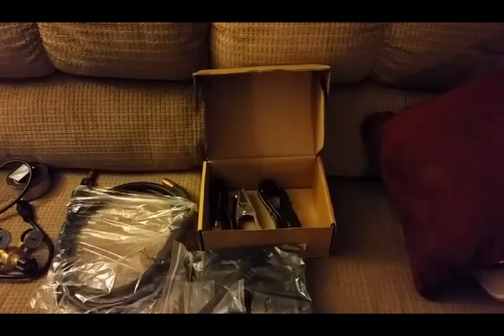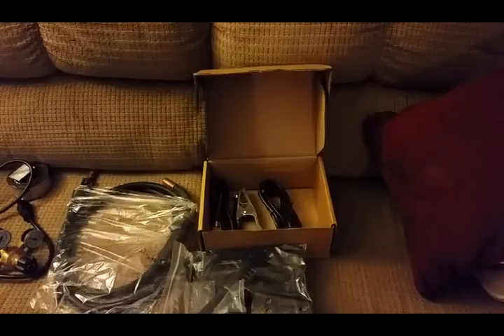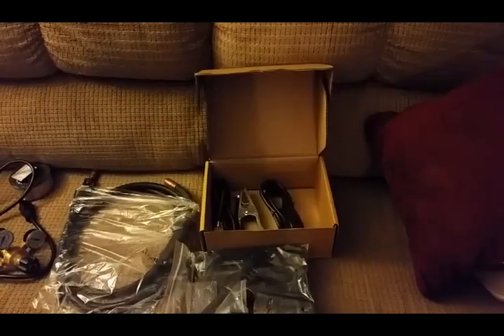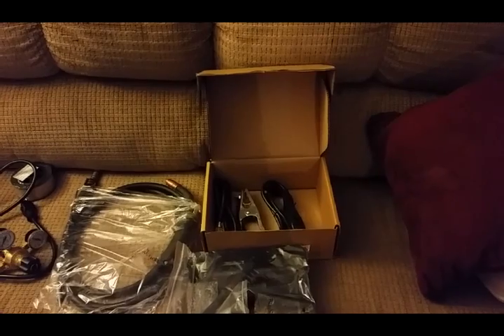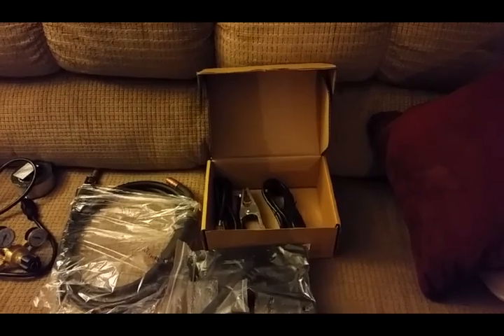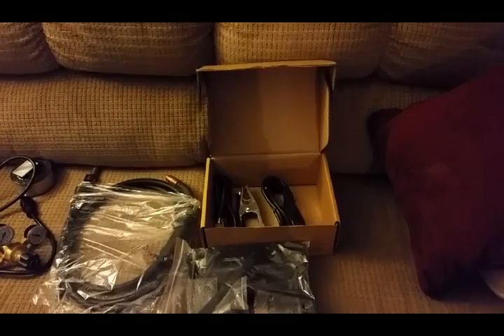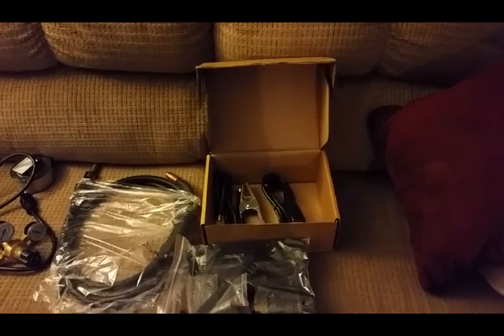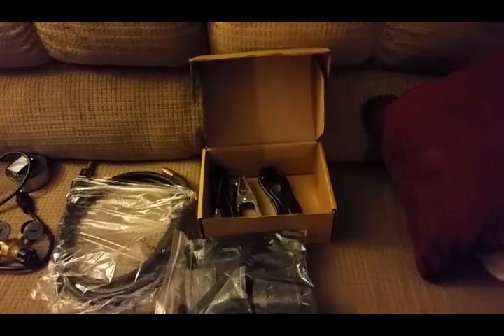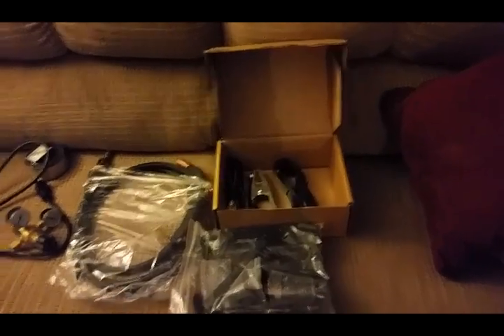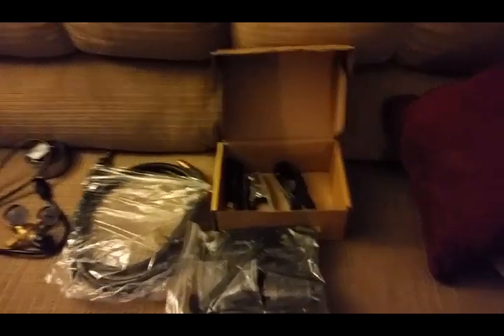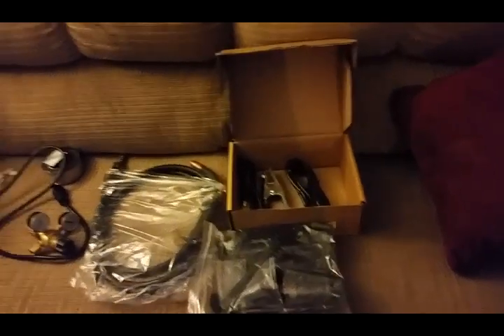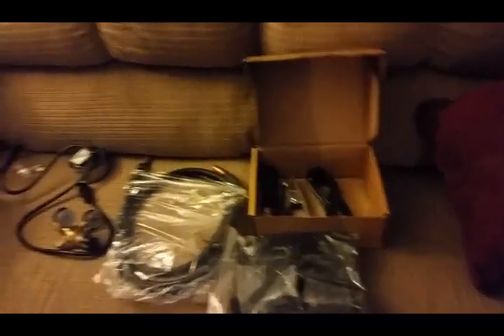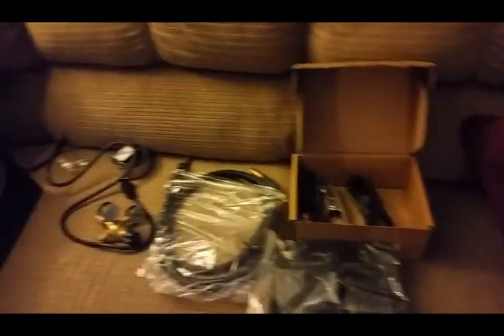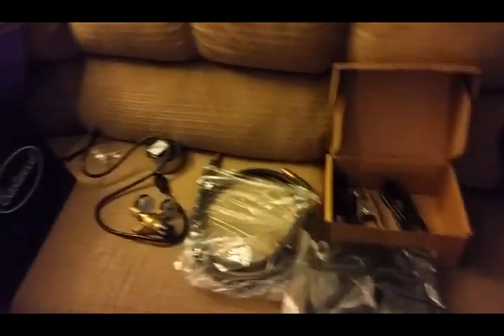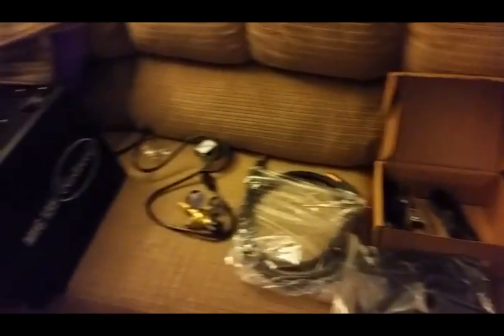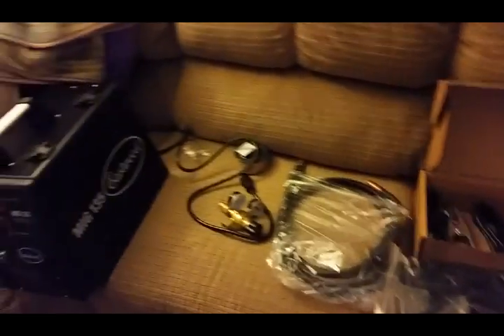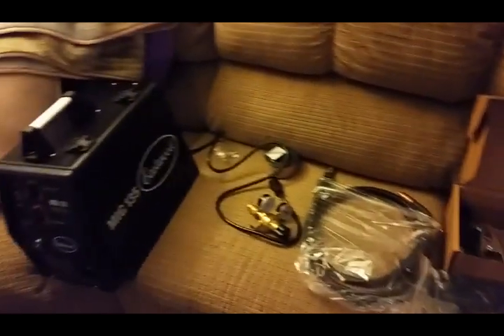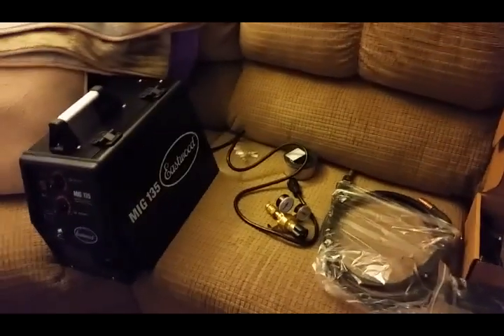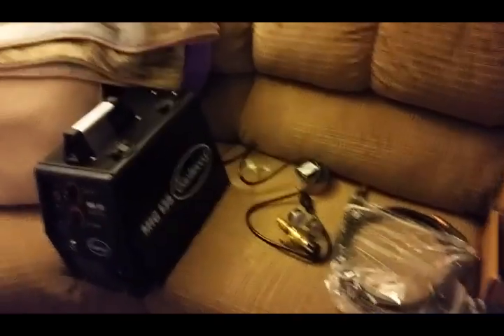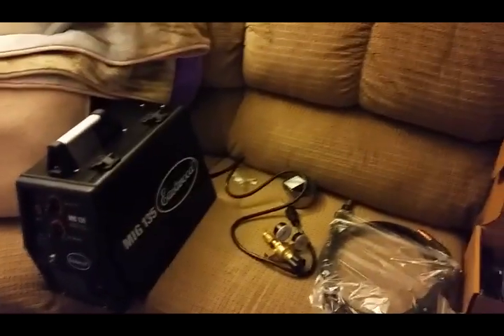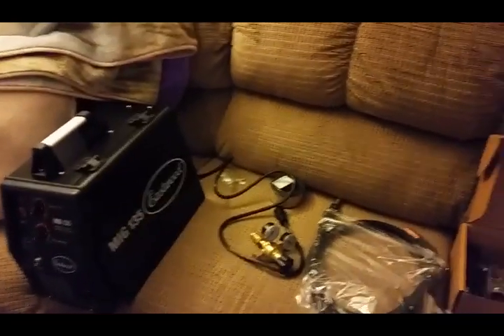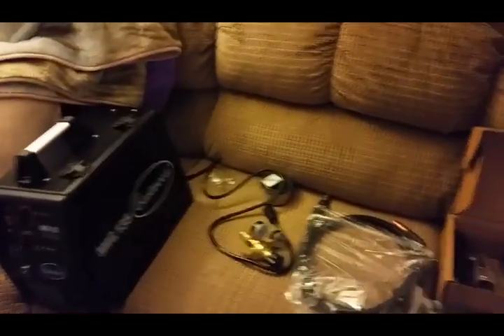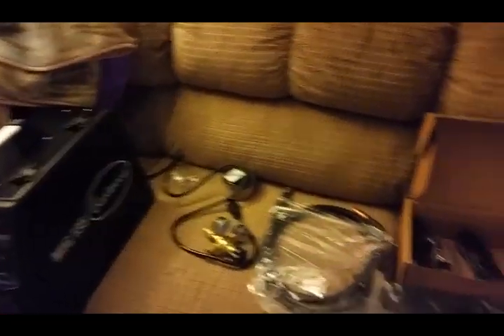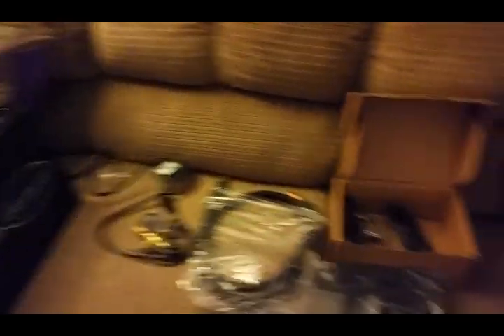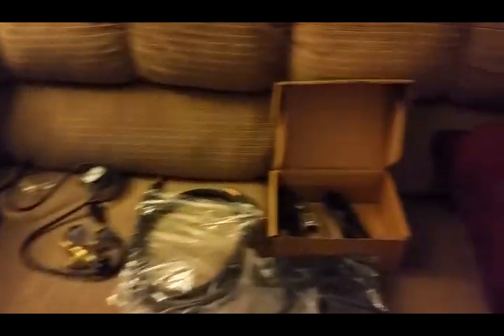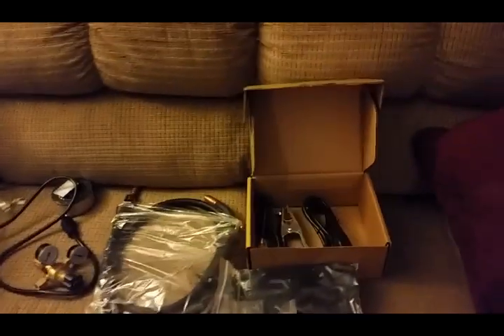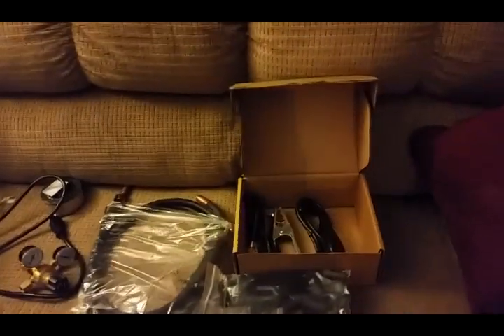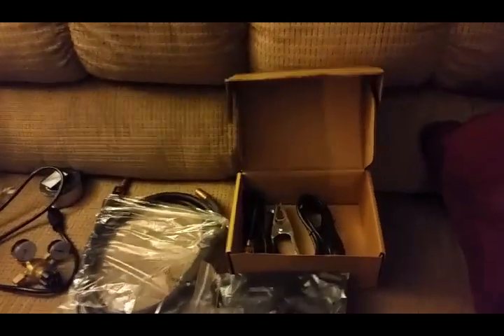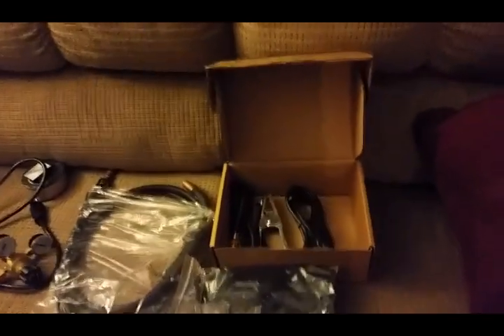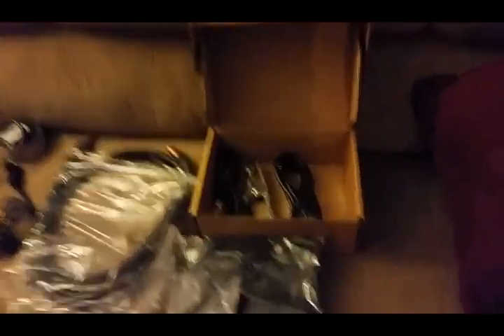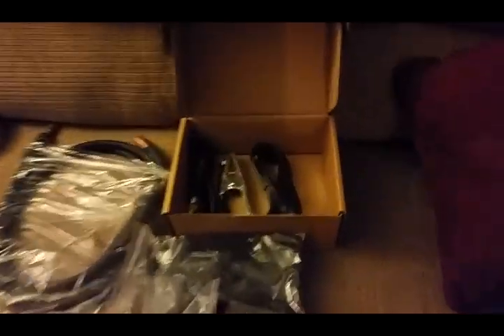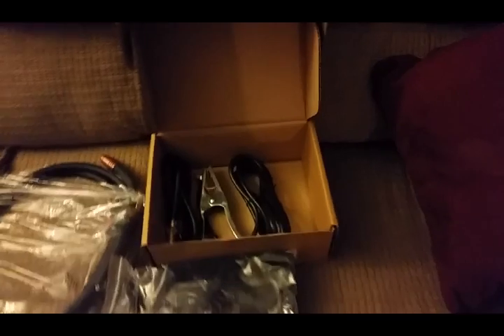Hey there guys, I'm back. I got this thing all unpacked.